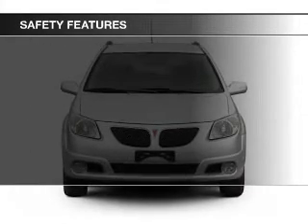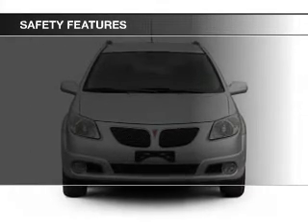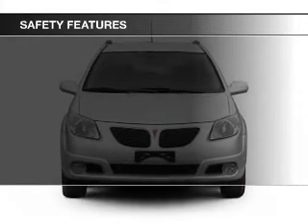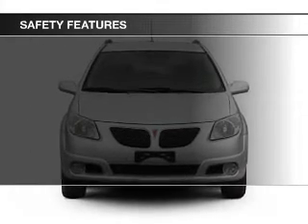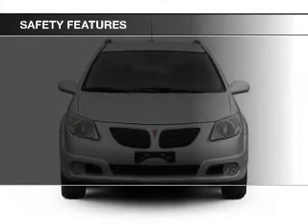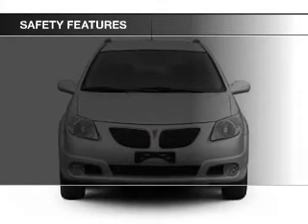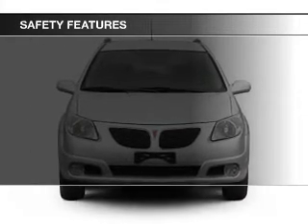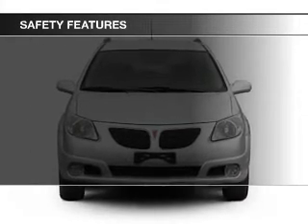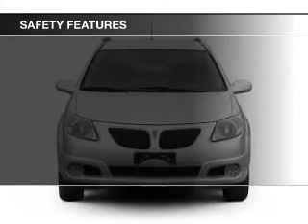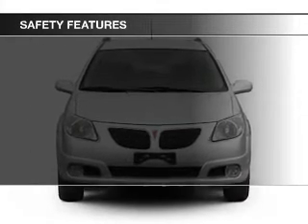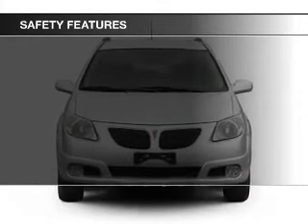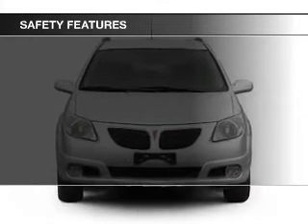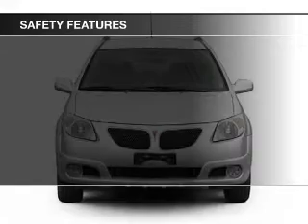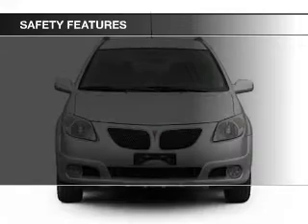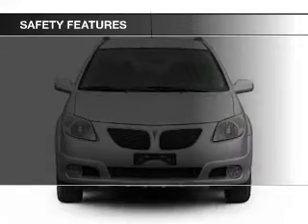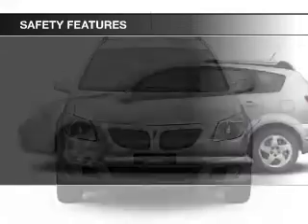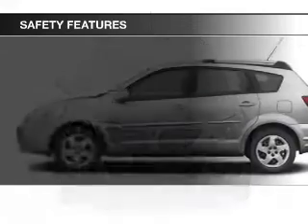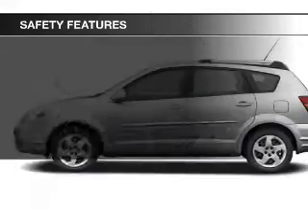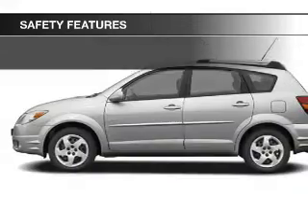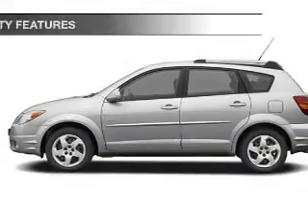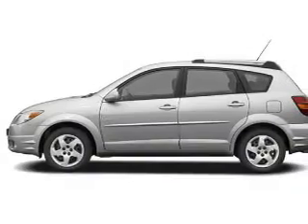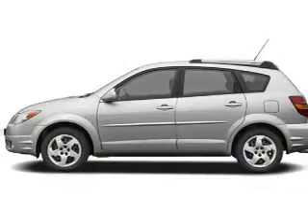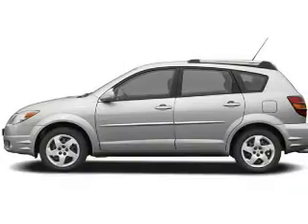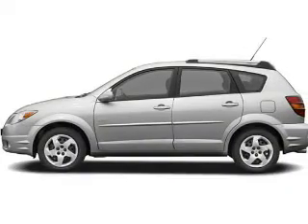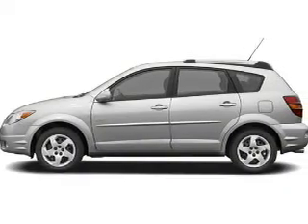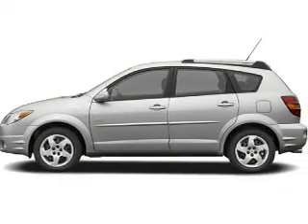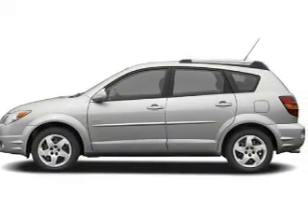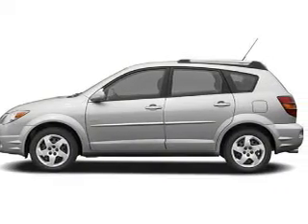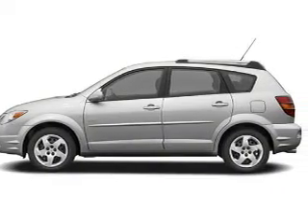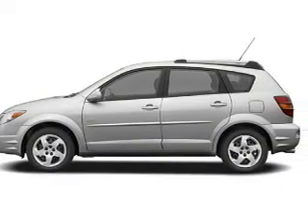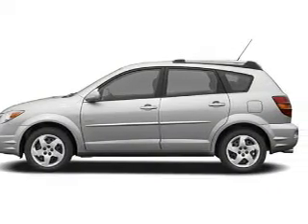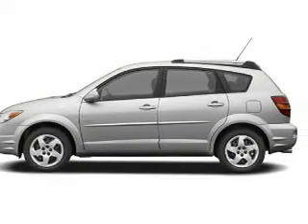Fog lights, a passenger airbag, front ventilated disc brakes, and daytime running lights.